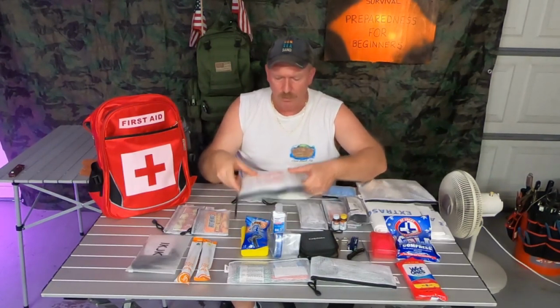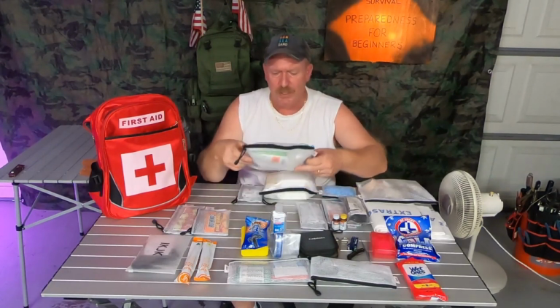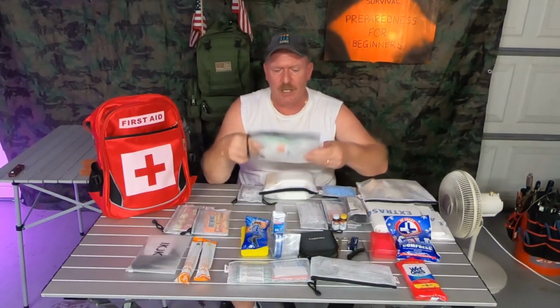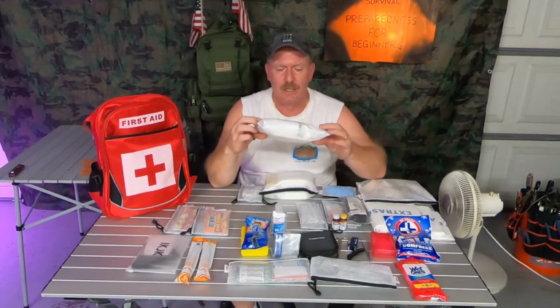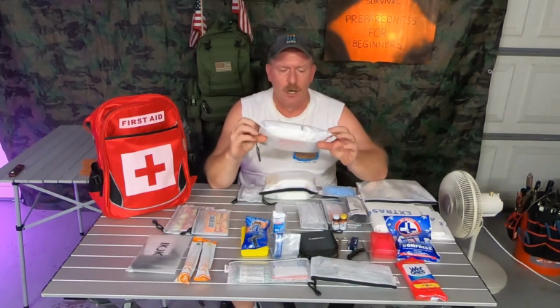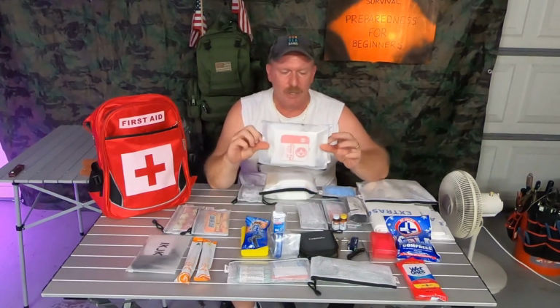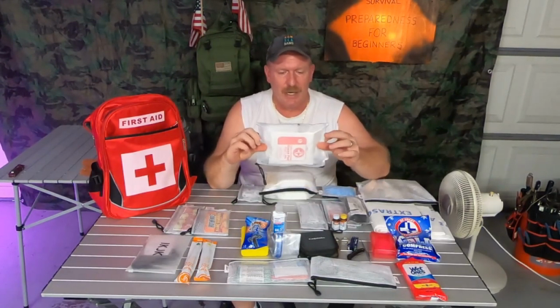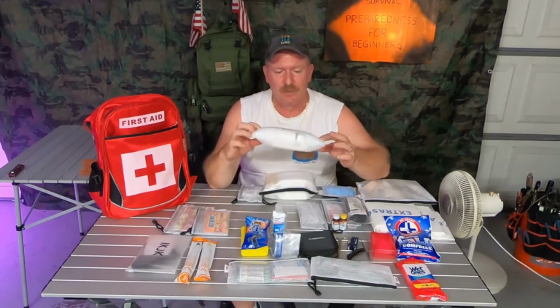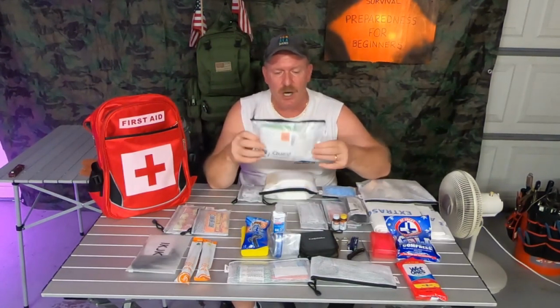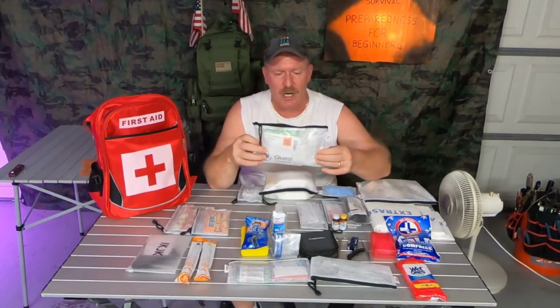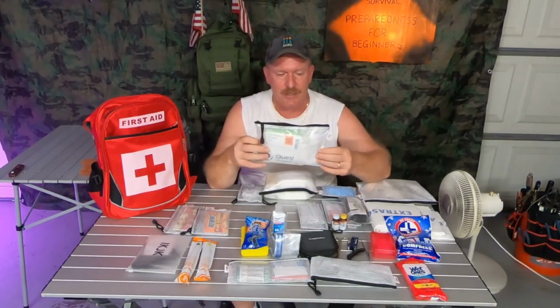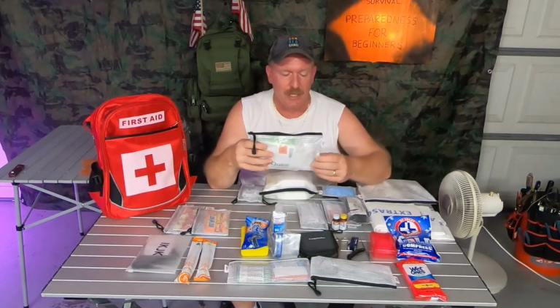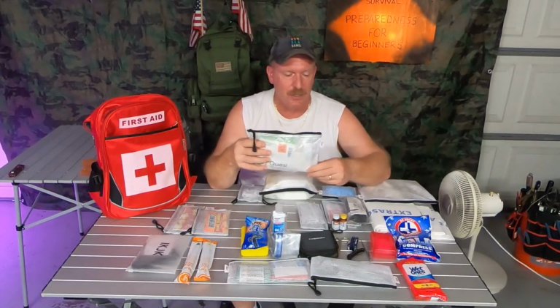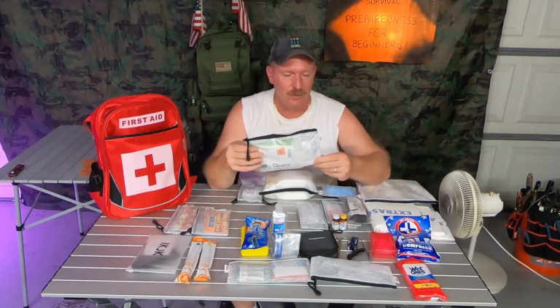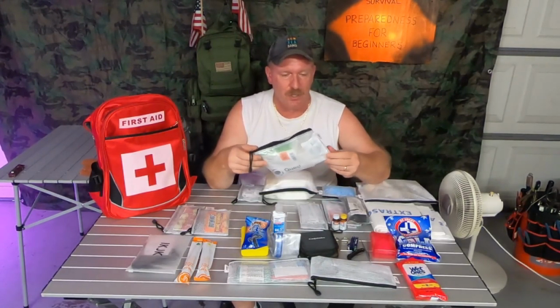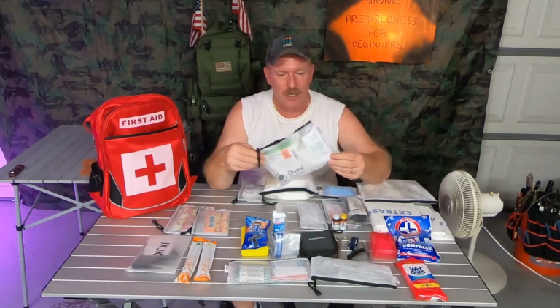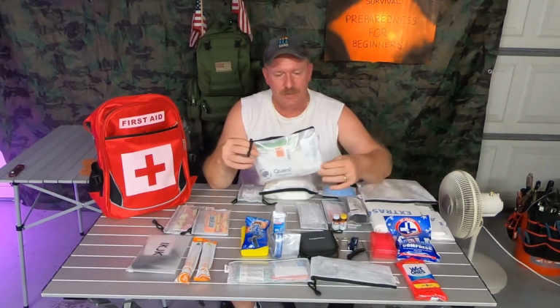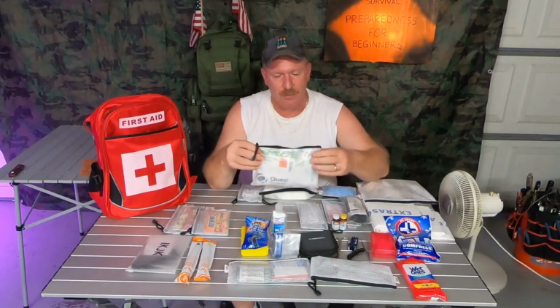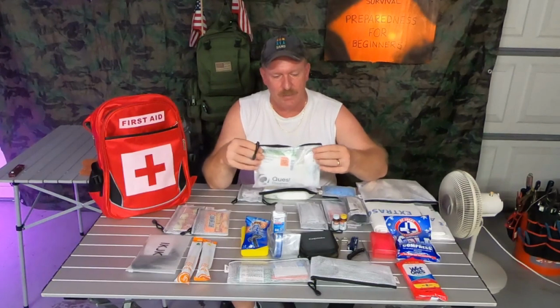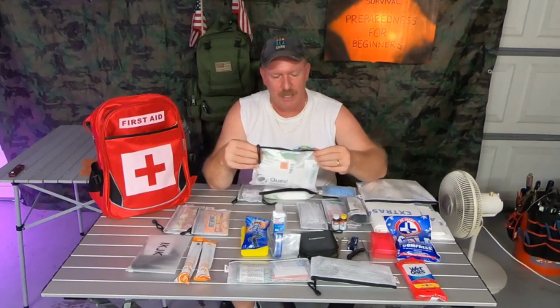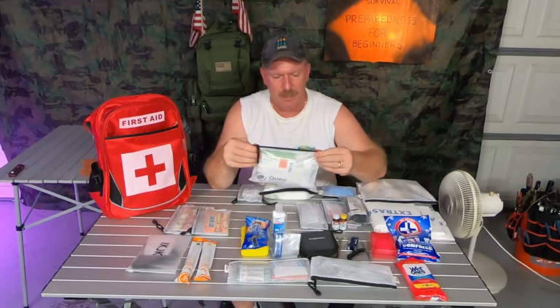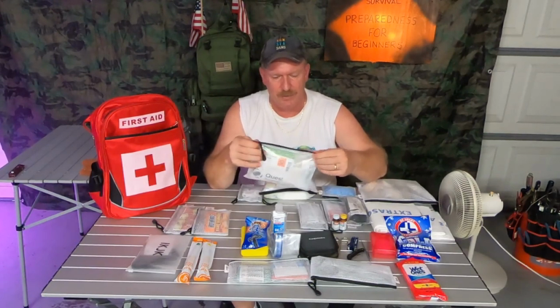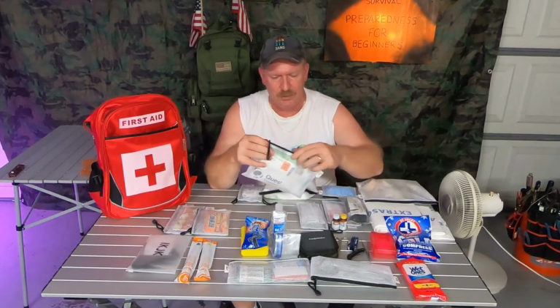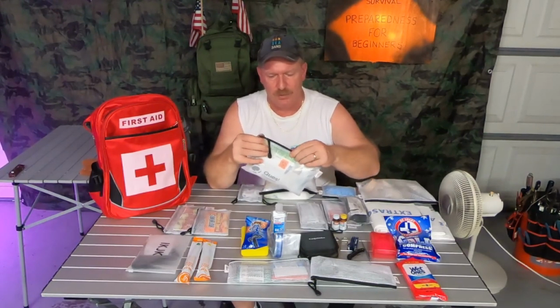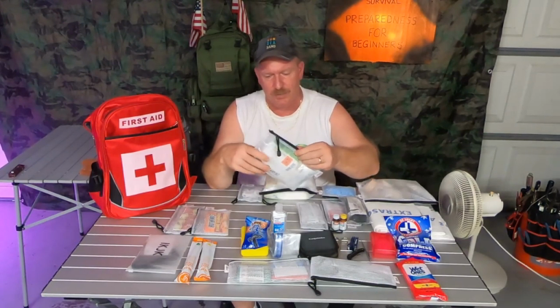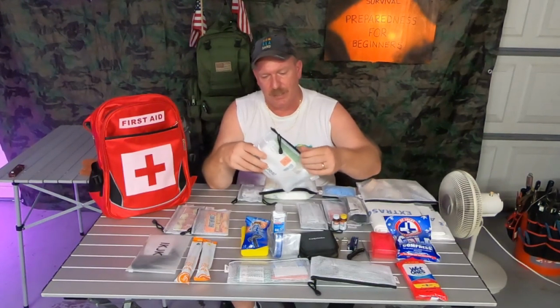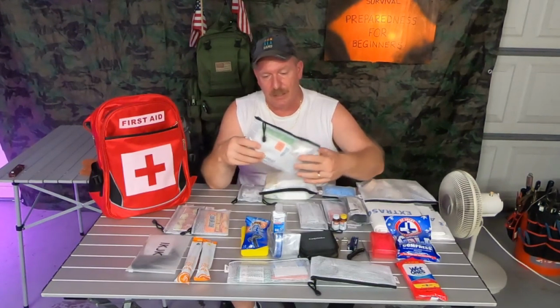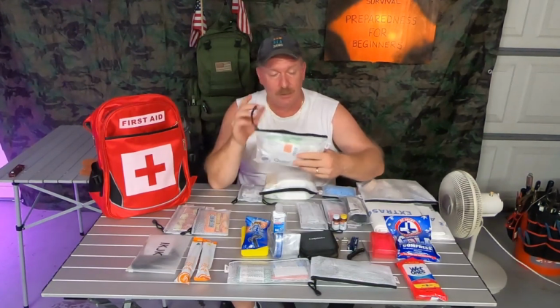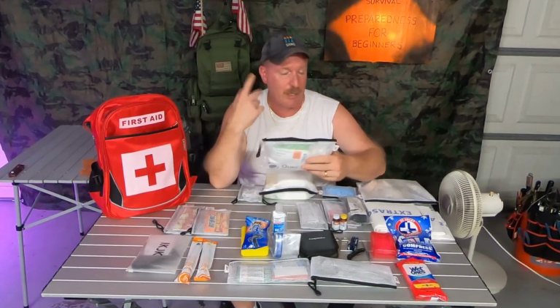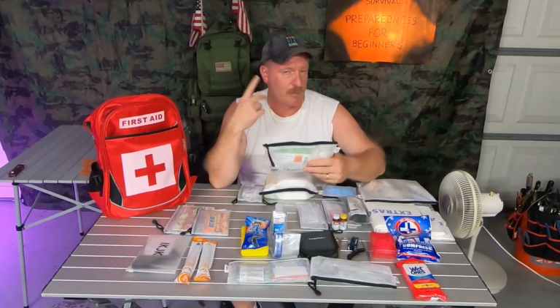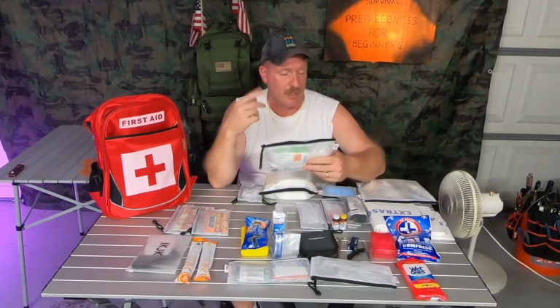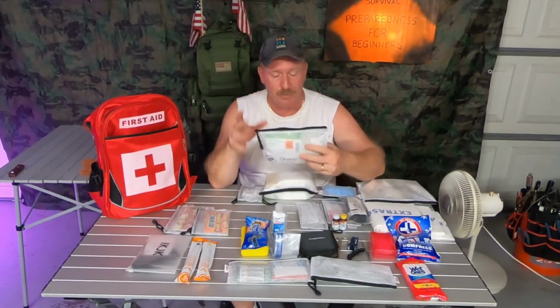Moving on, we have gauze. You can use the gauze if somebody gets really hurt — I have it in rolls and also in just patches, and there are different size patches for different types of wounds. Hopefully it's not that bad.